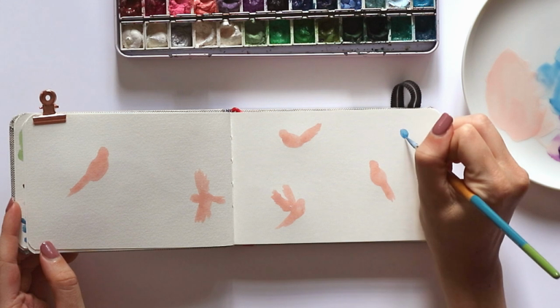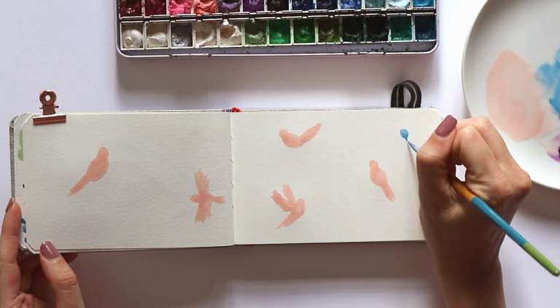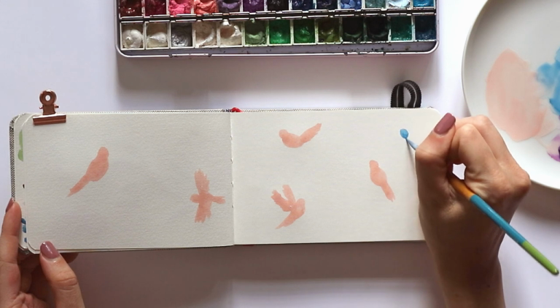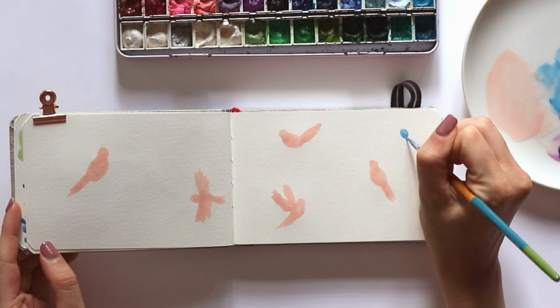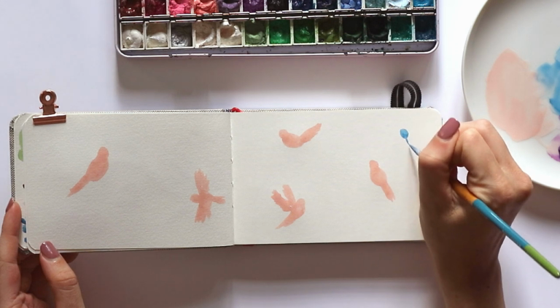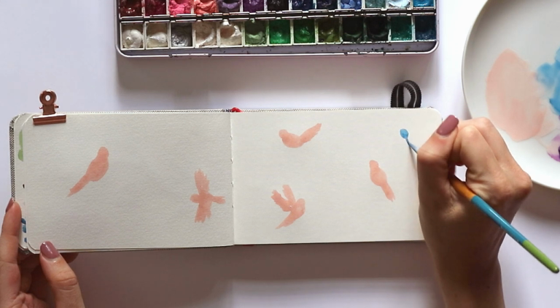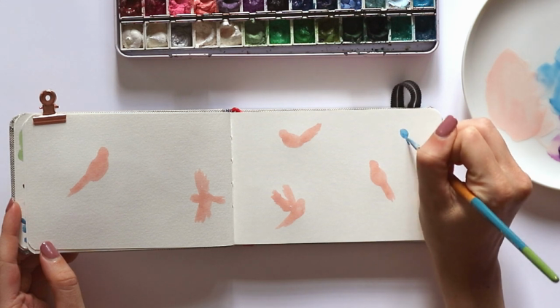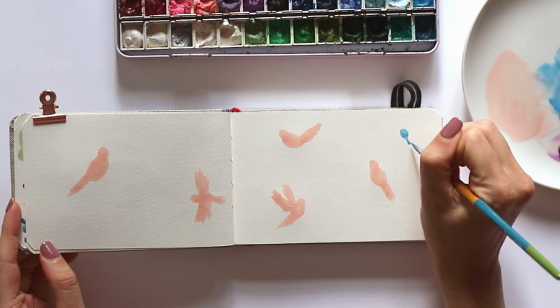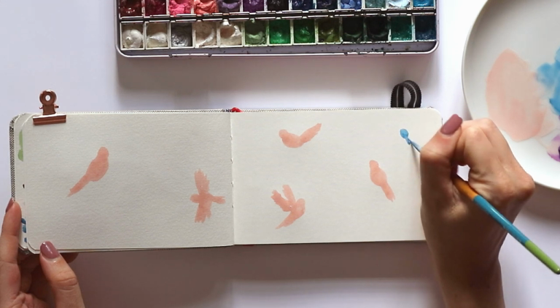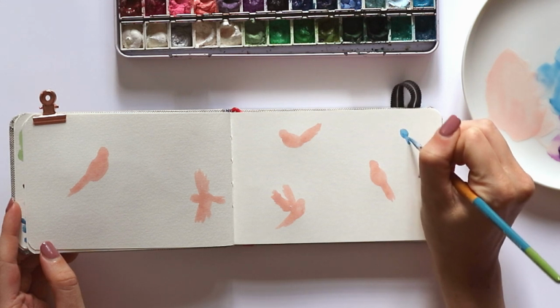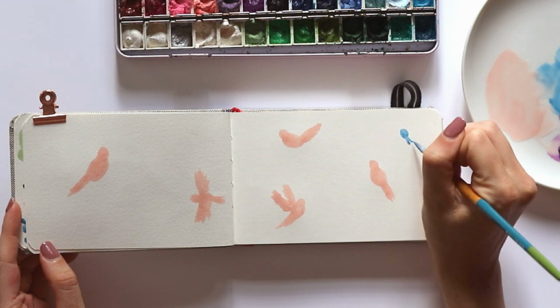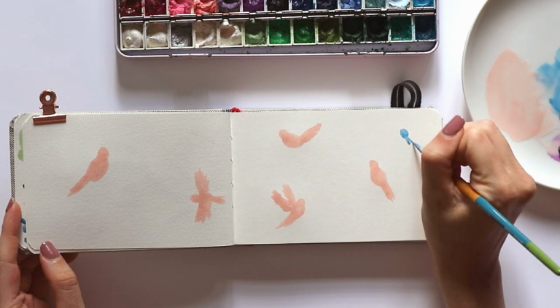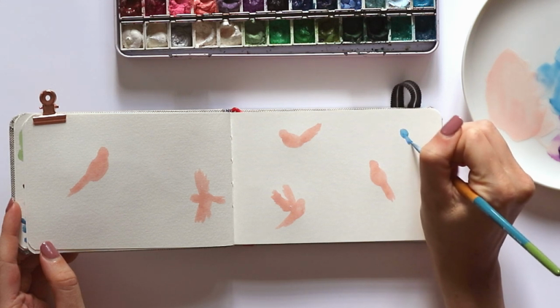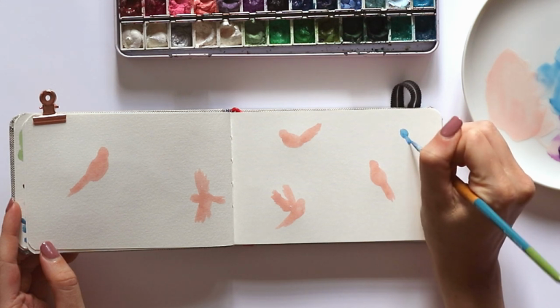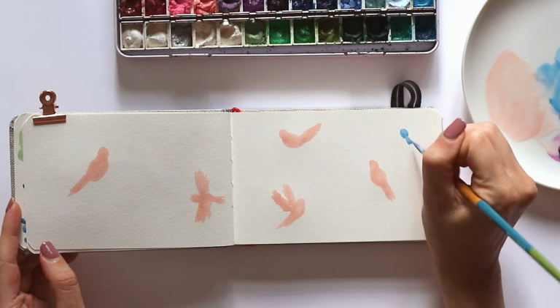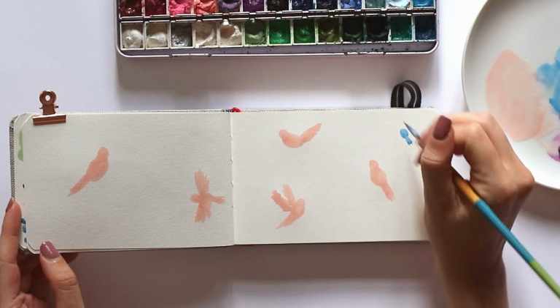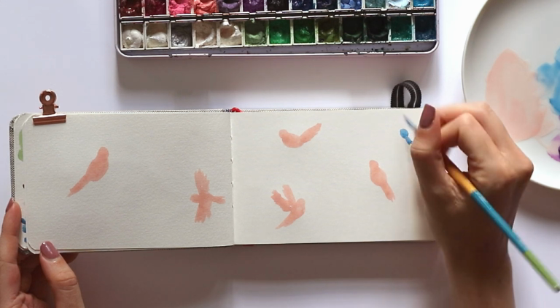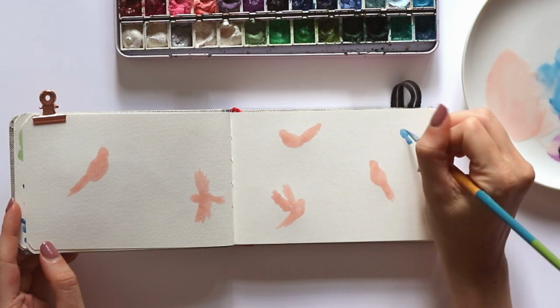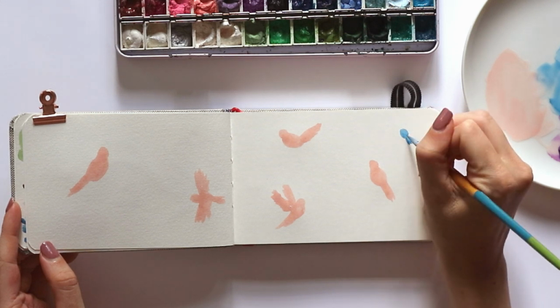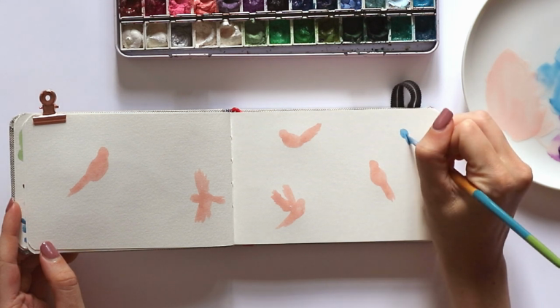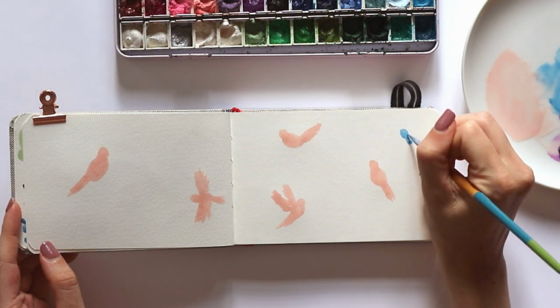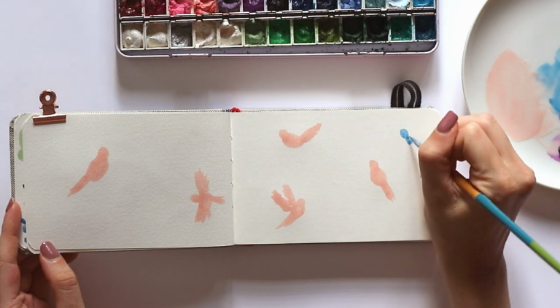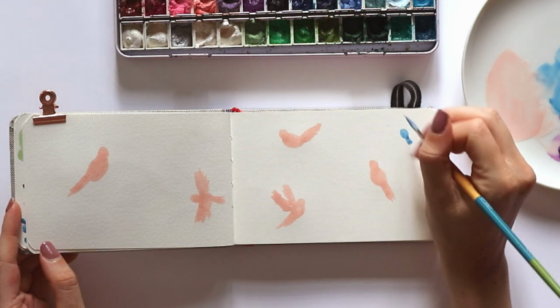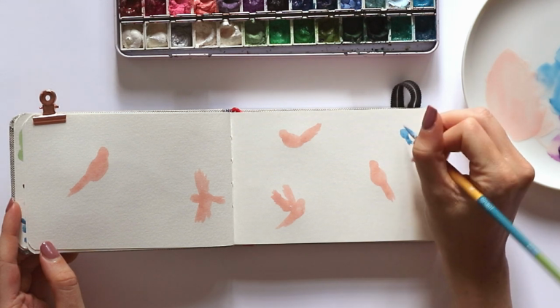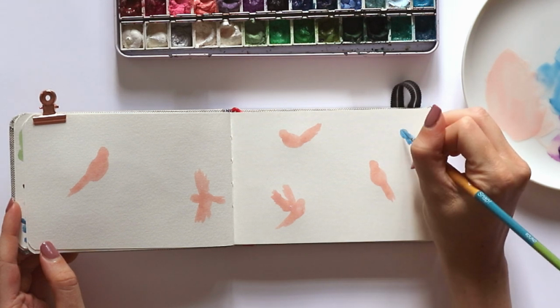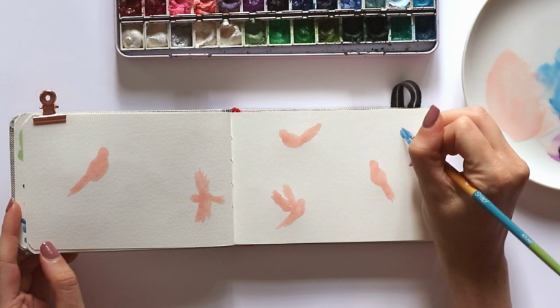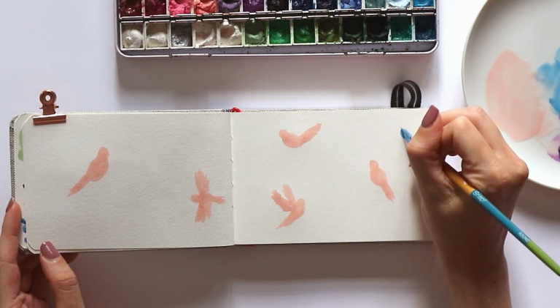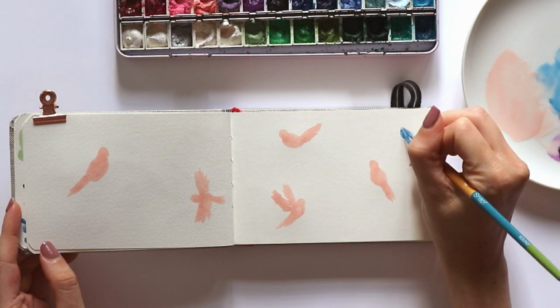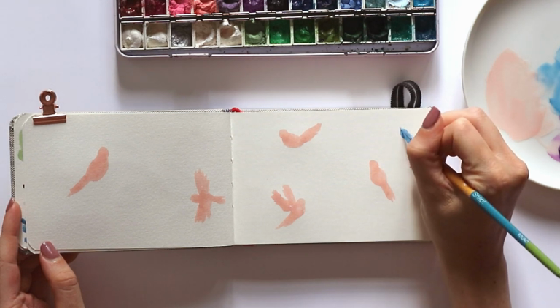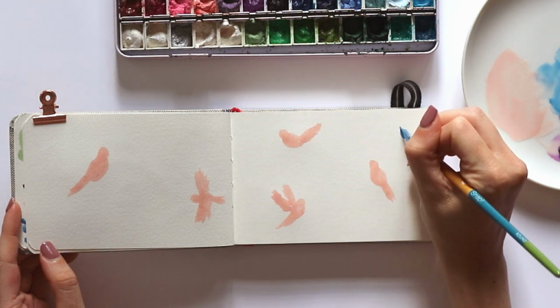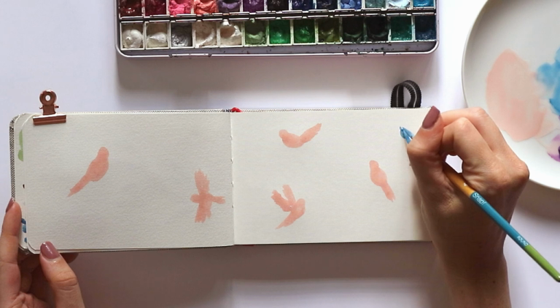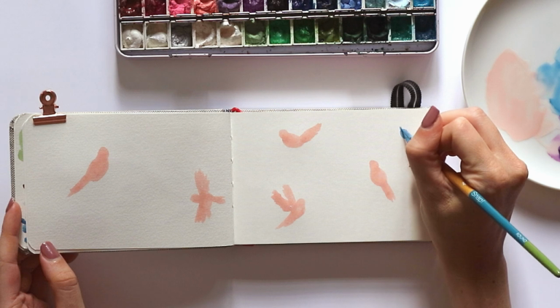Then I'm just doing the same thing and adding some smaller little bluebirds across the composition.